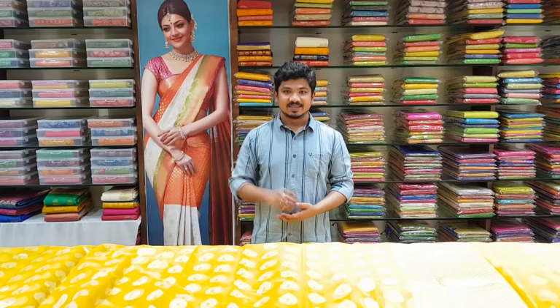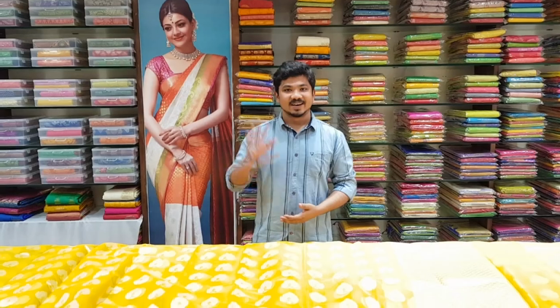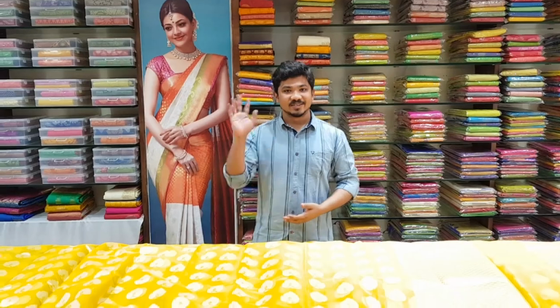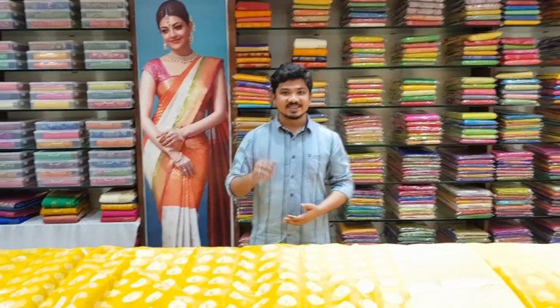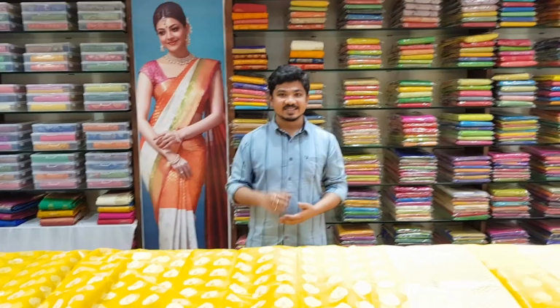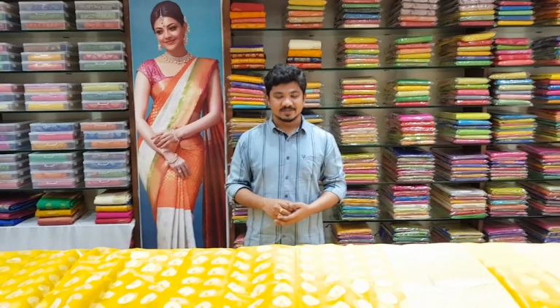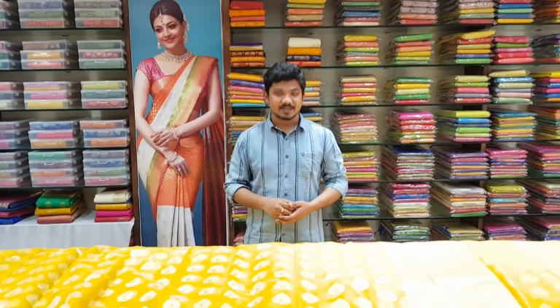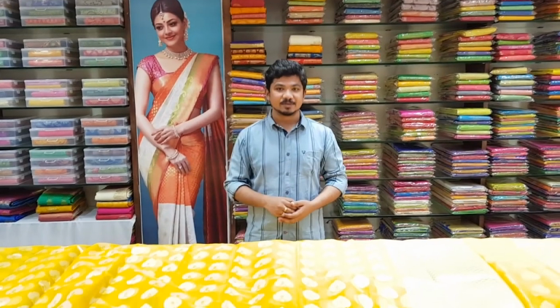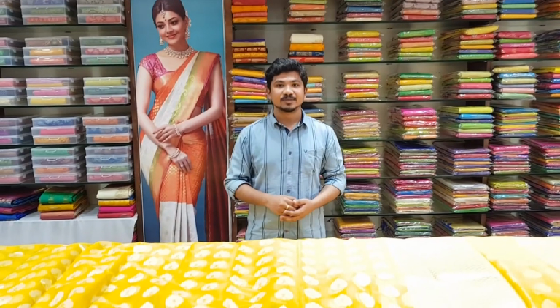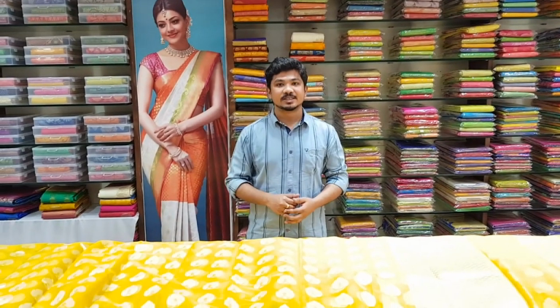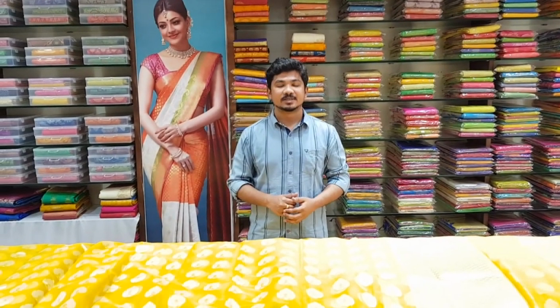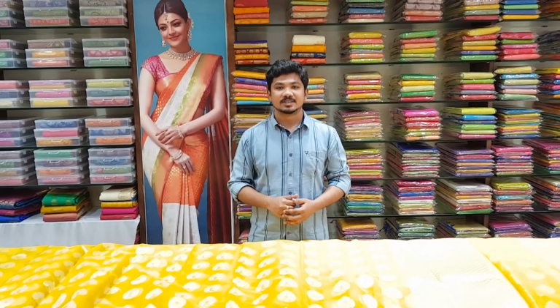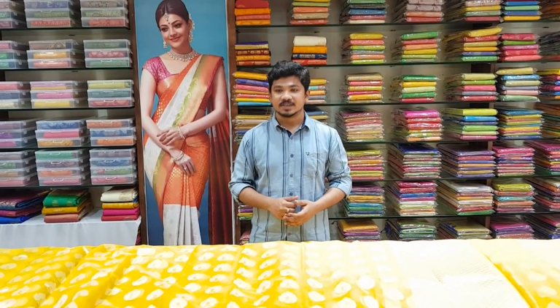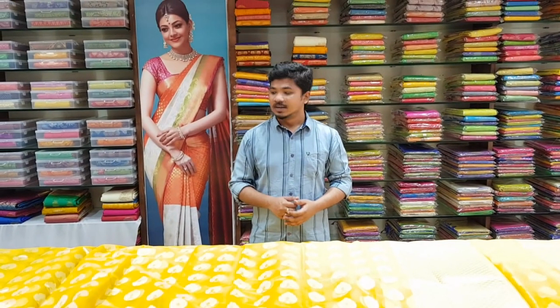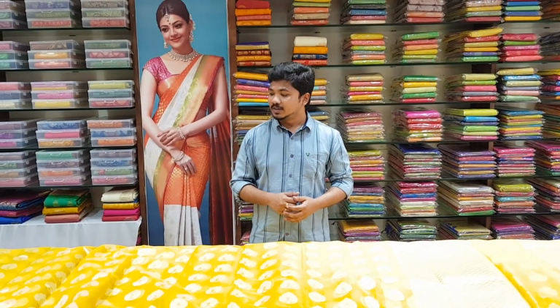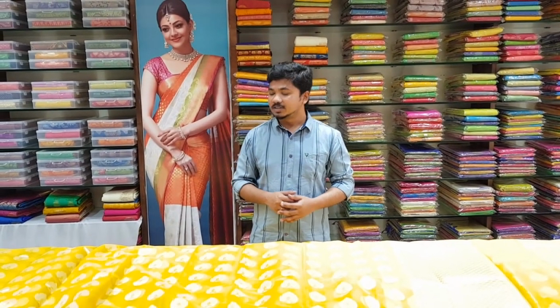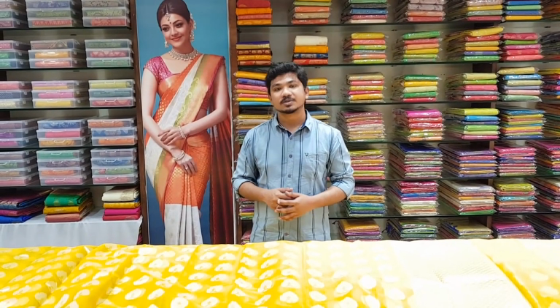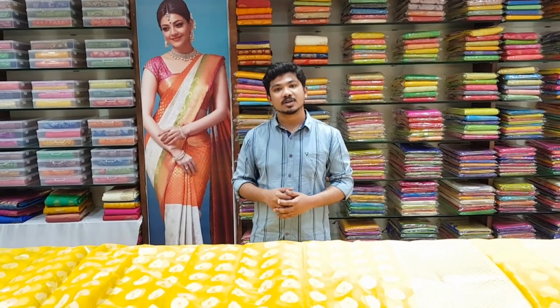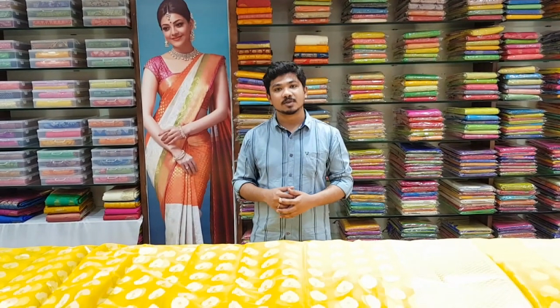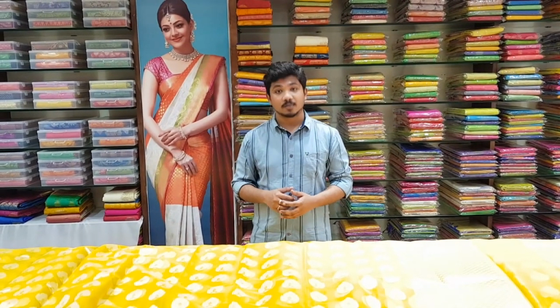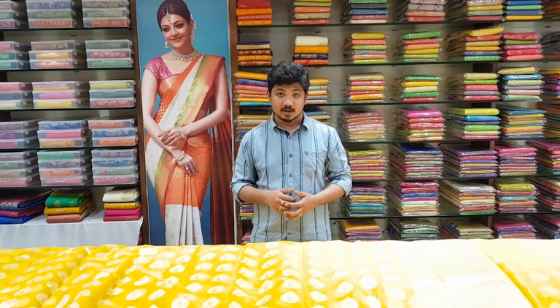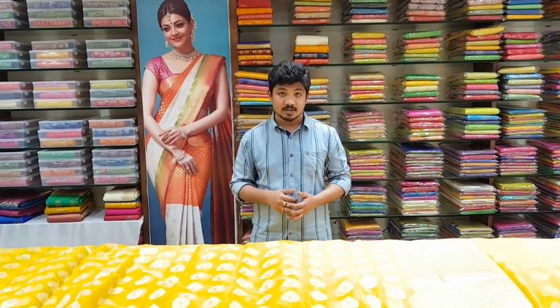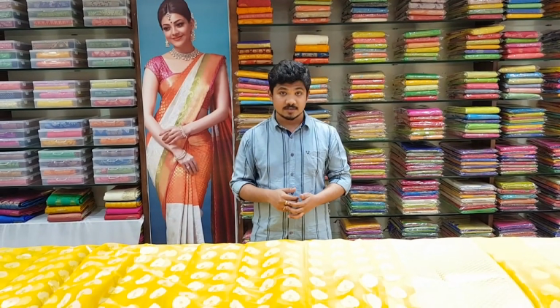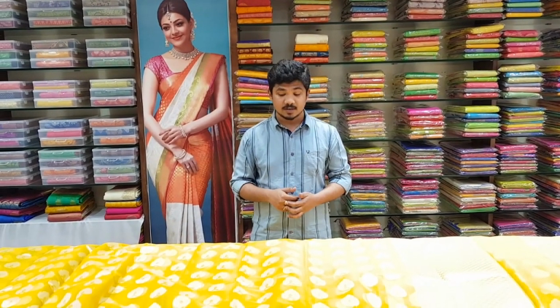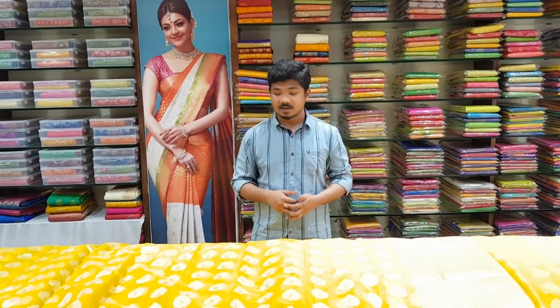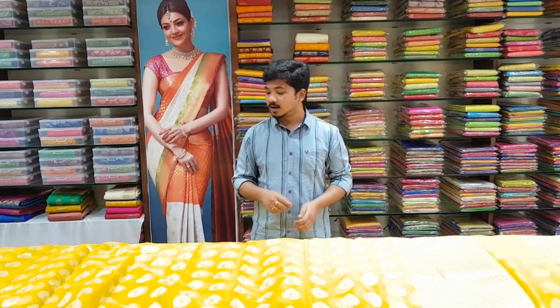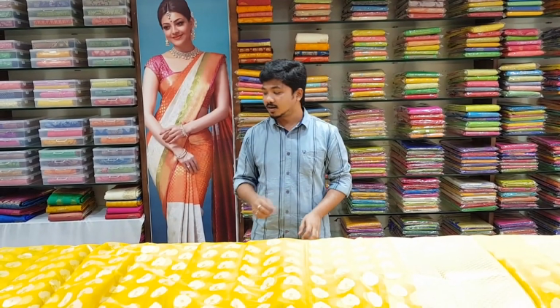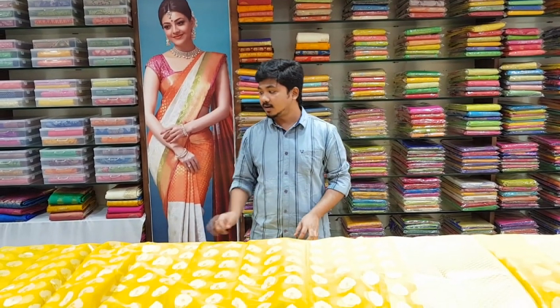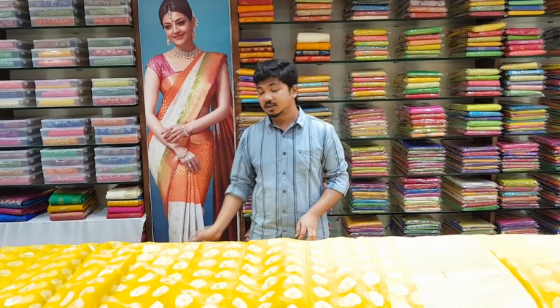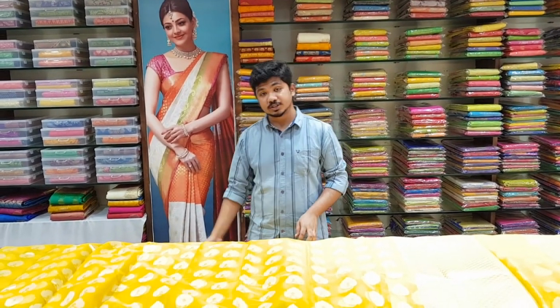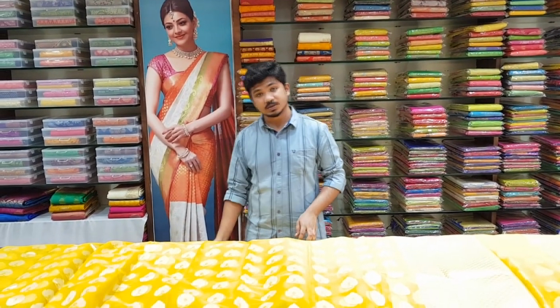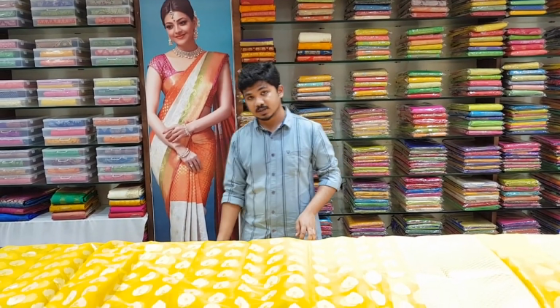Hi viewers! Welcome to Vijay Brothers! In this episode, I will show you some nice organza fabric and tissue coat.